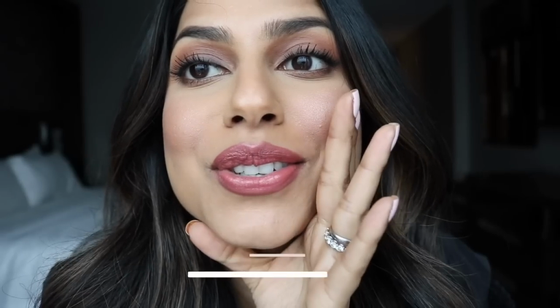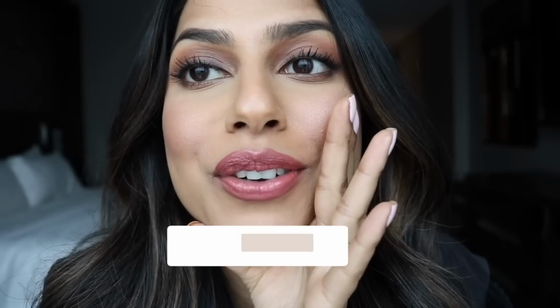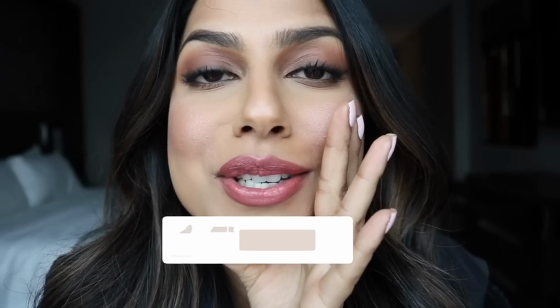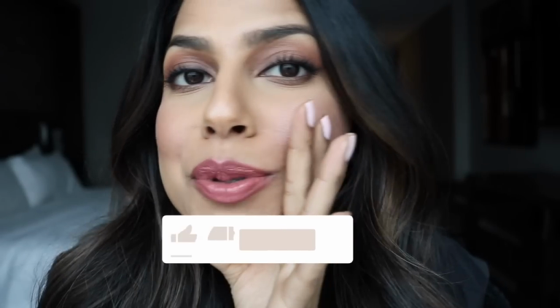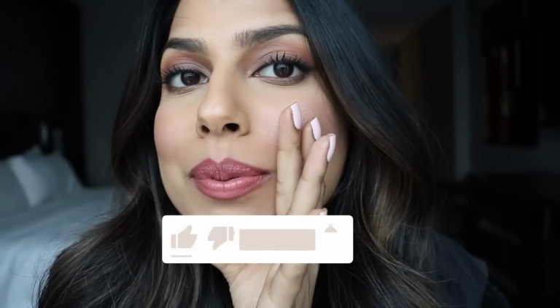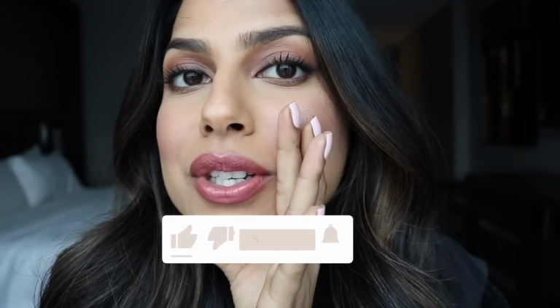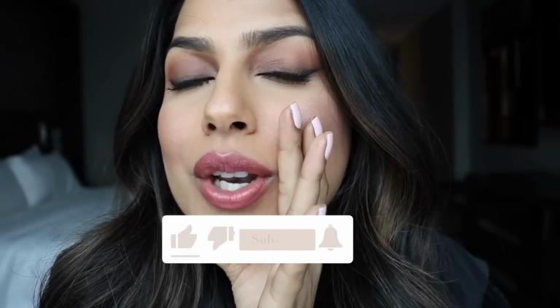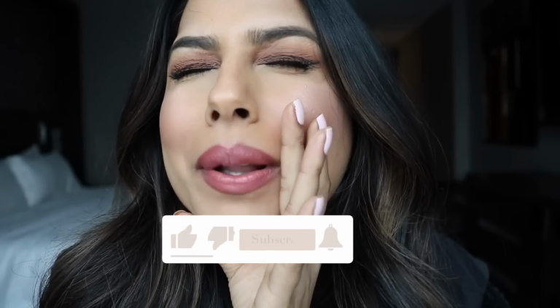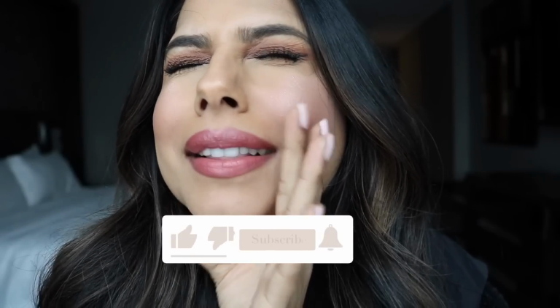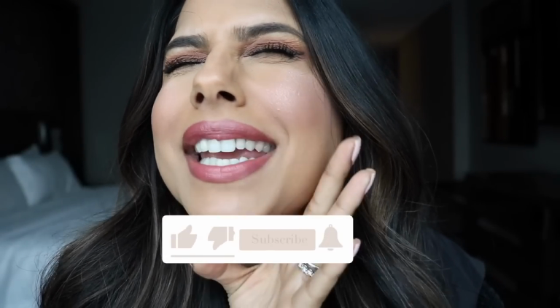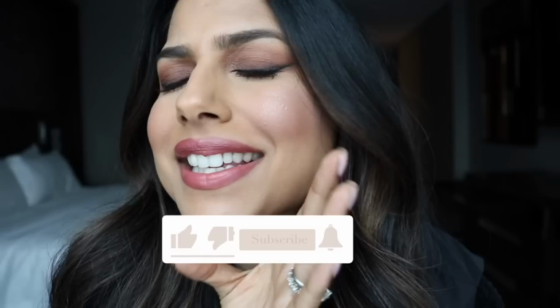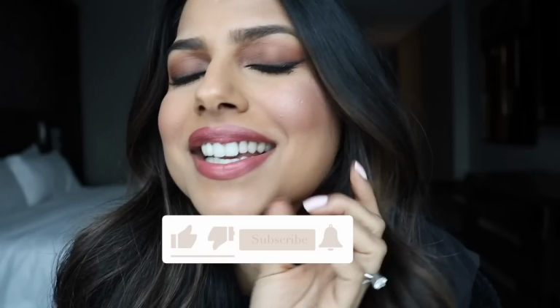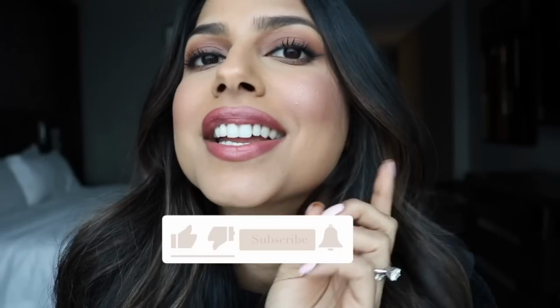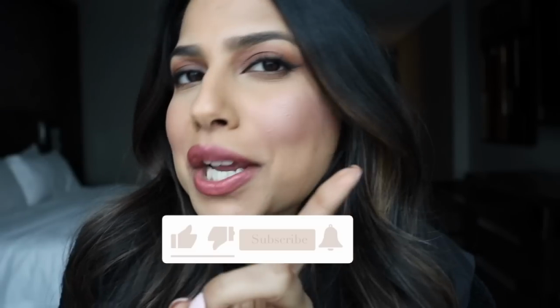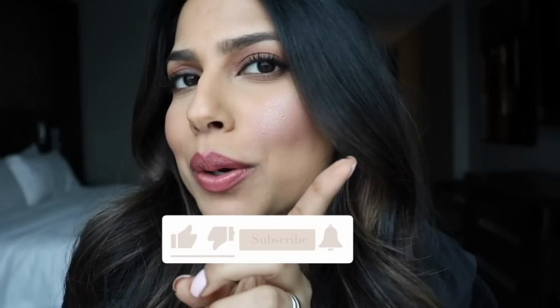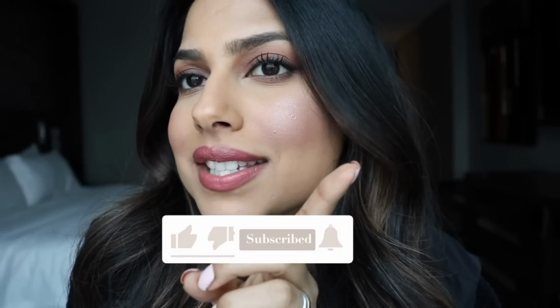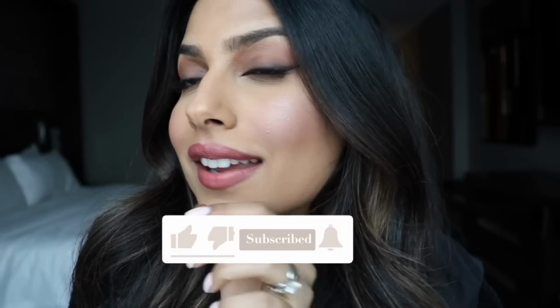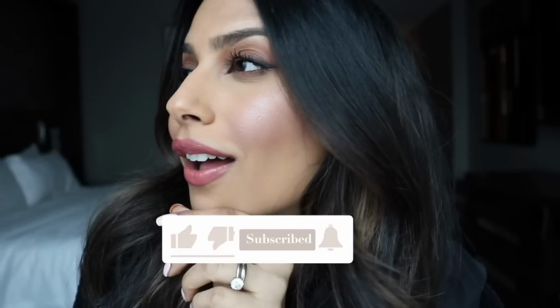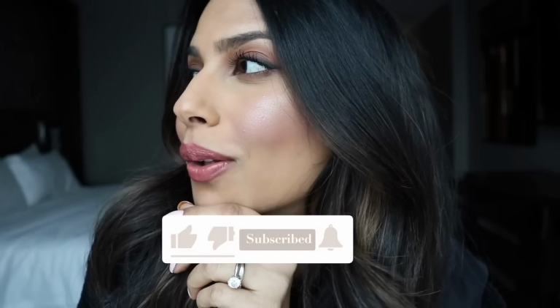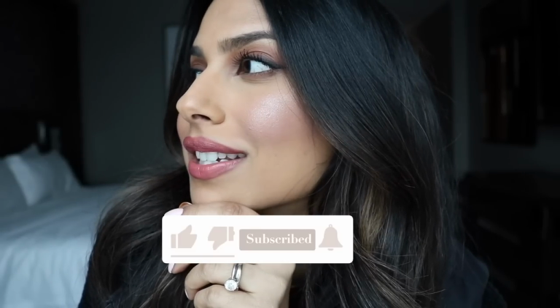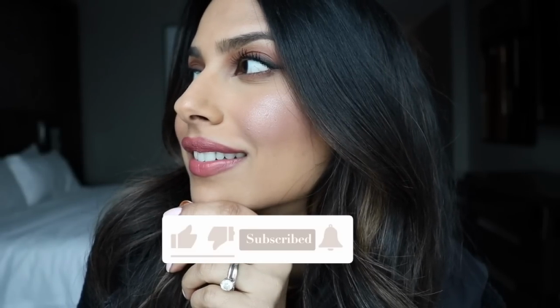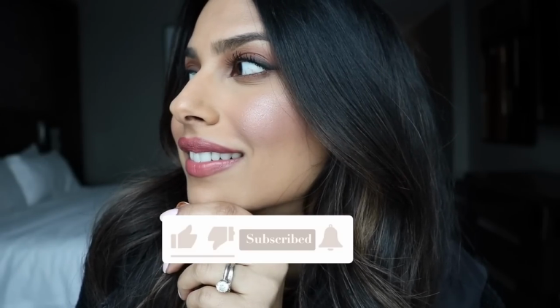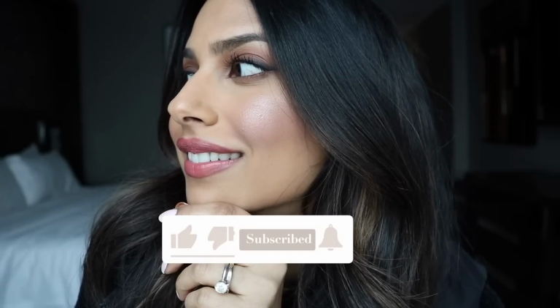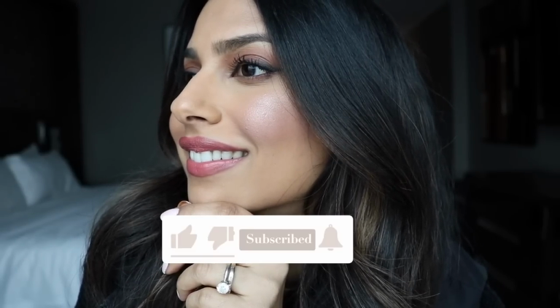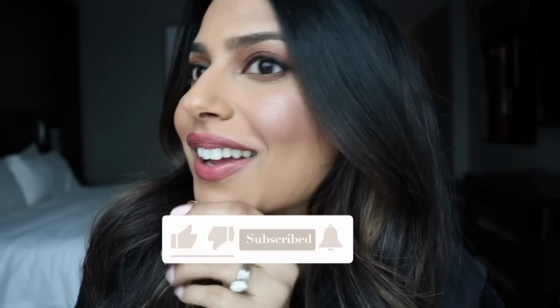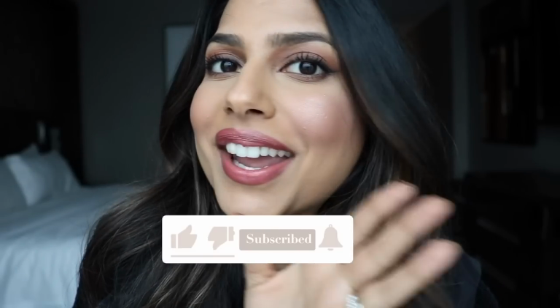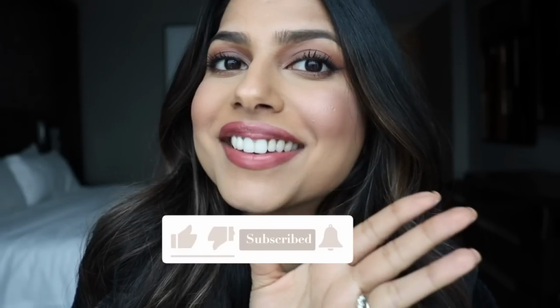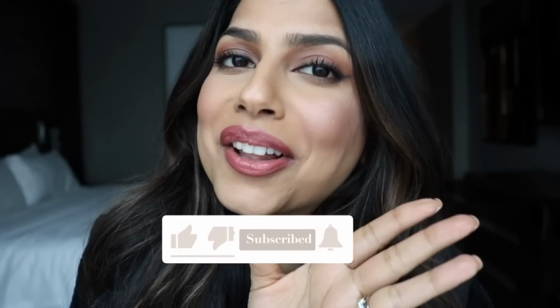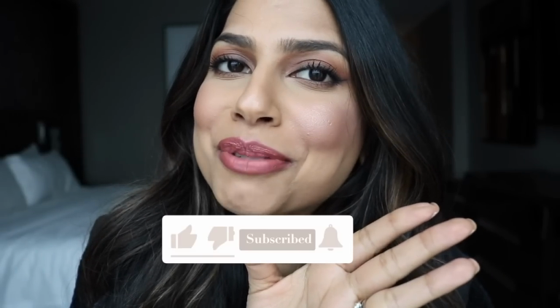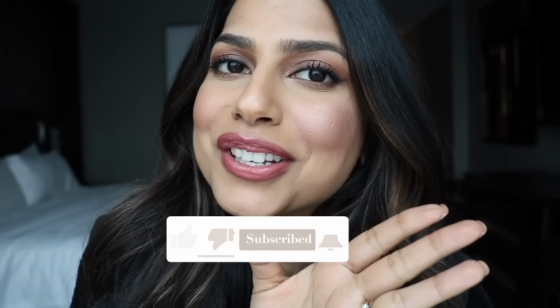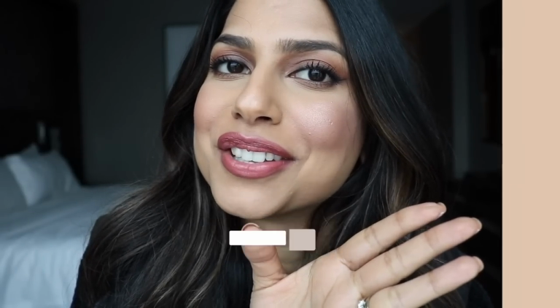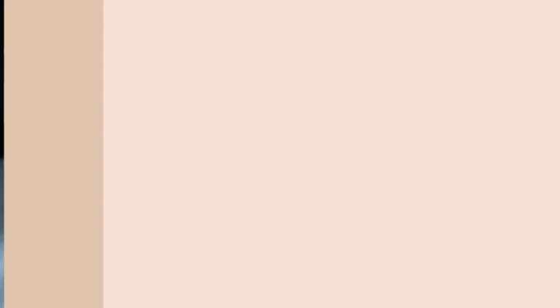Don't forget to subscribe to my channel. Please take a quick second. I'll hold. Okay, now let's move on to the video.